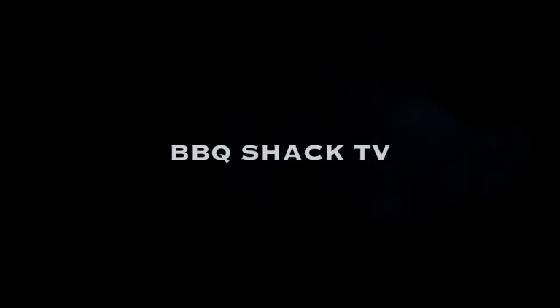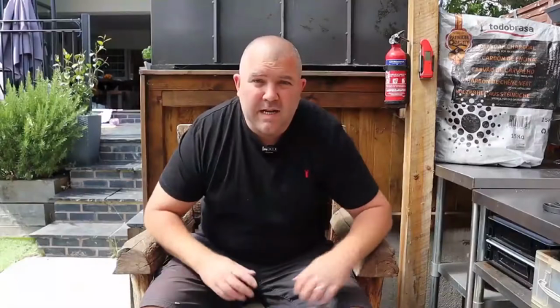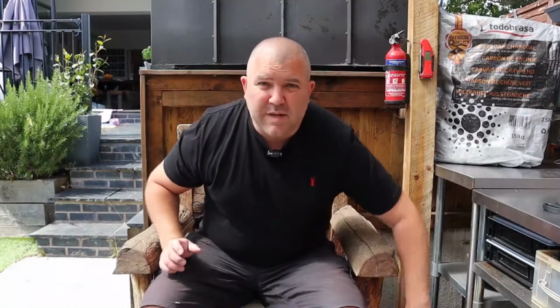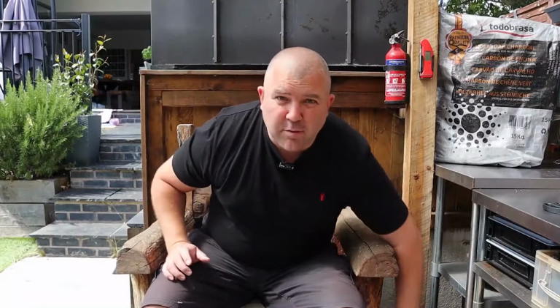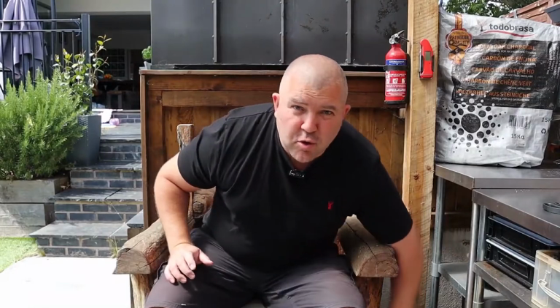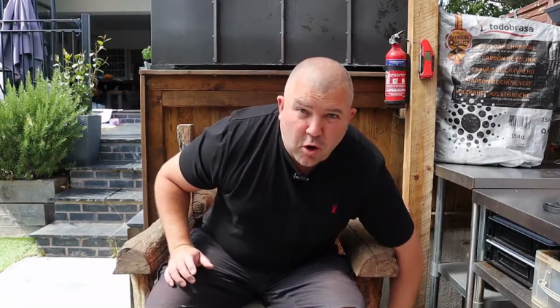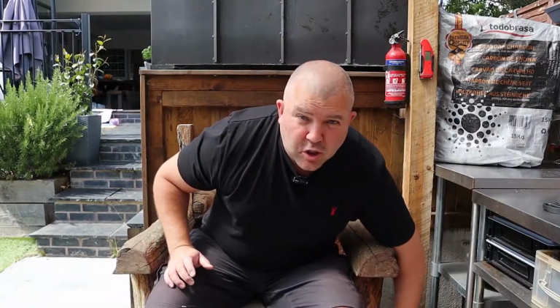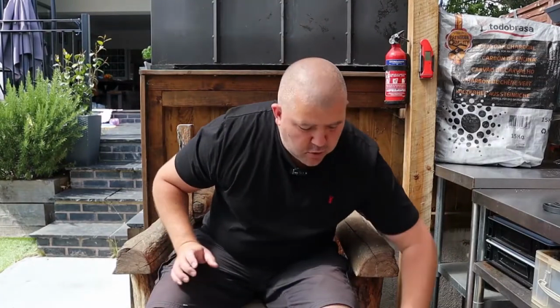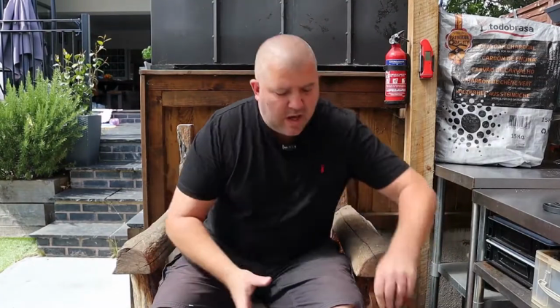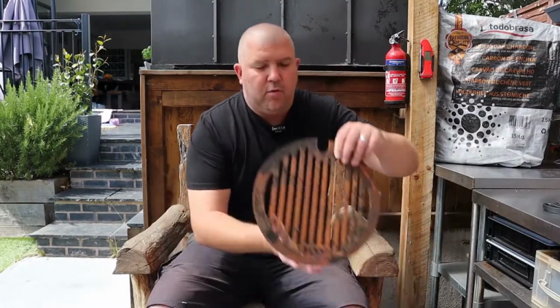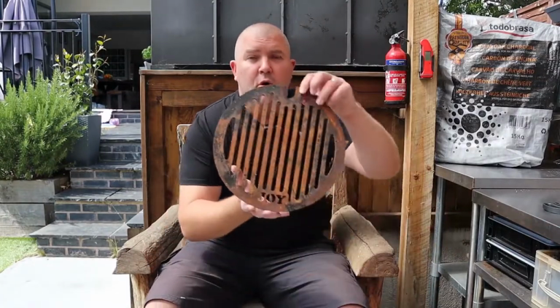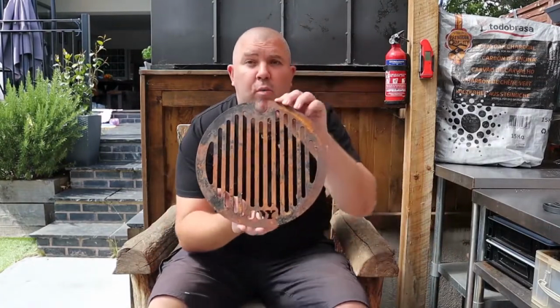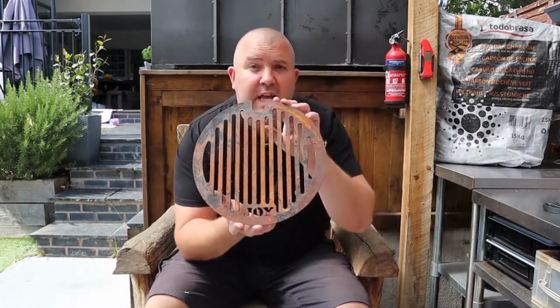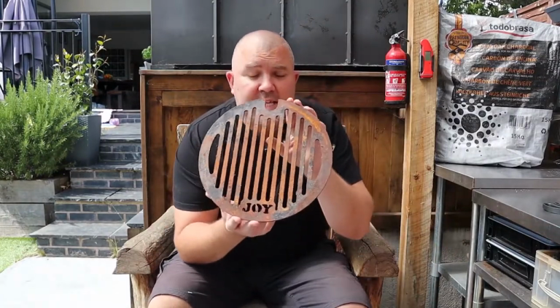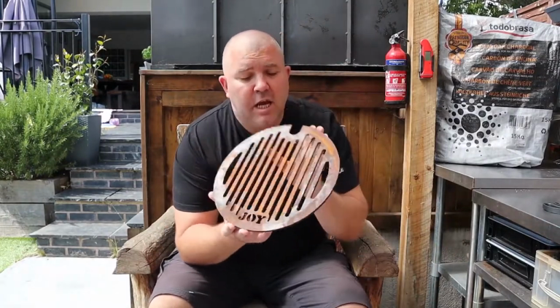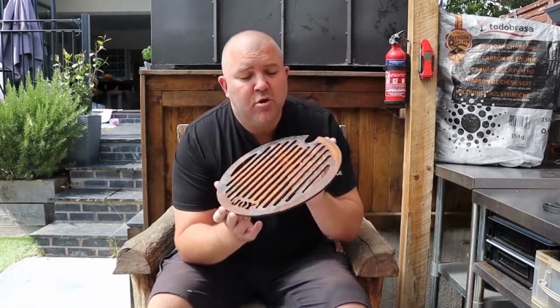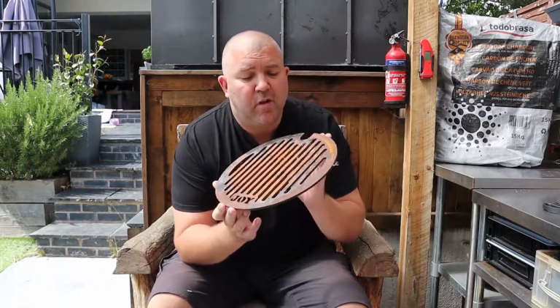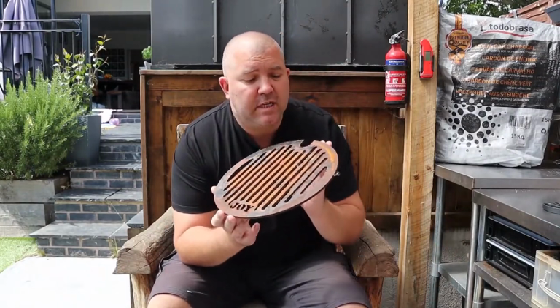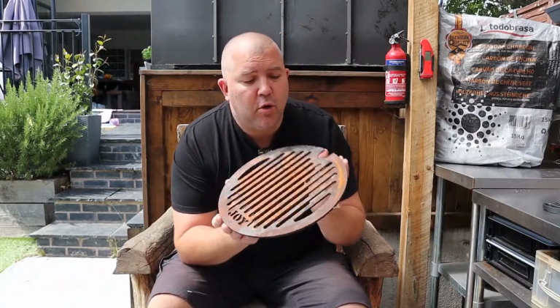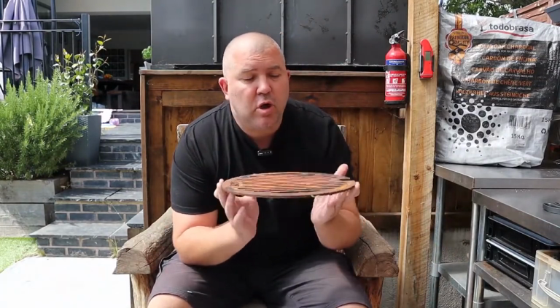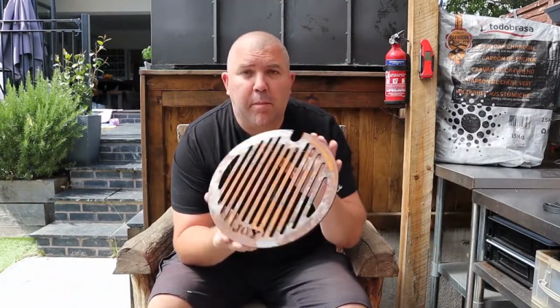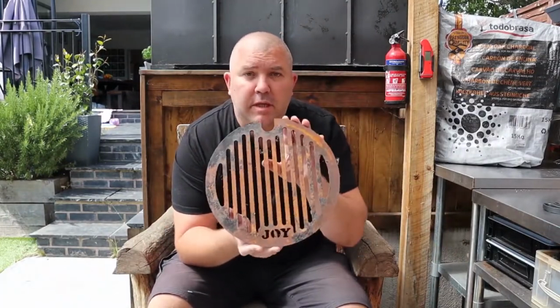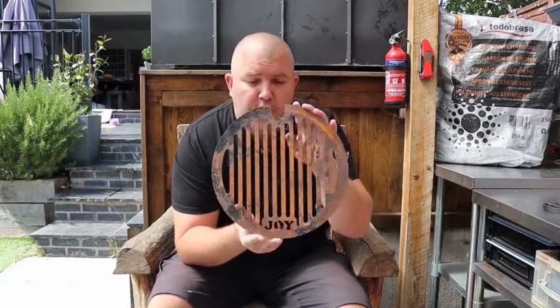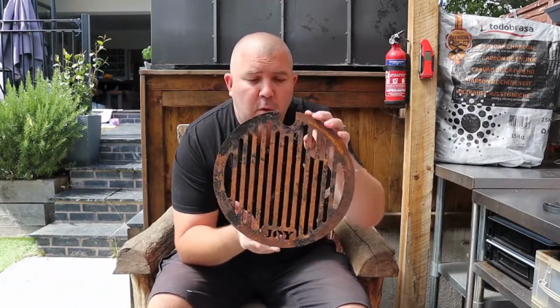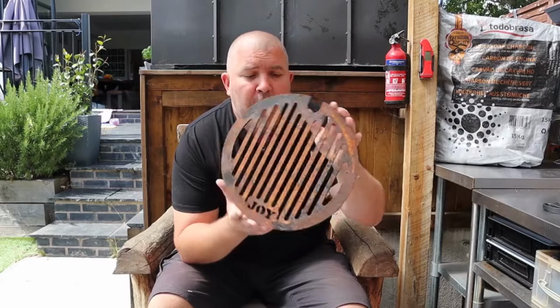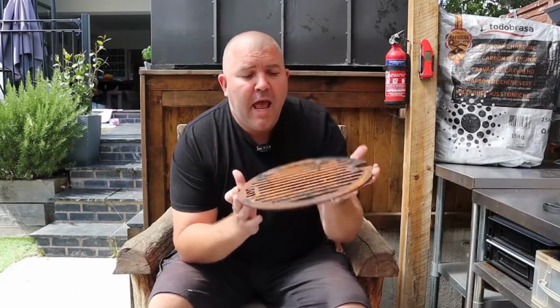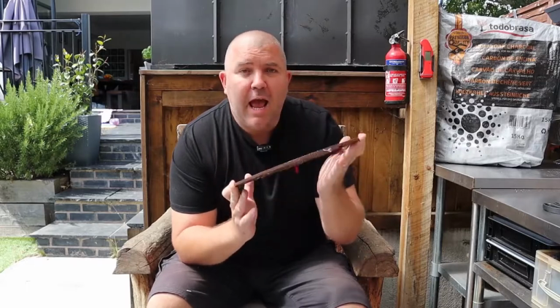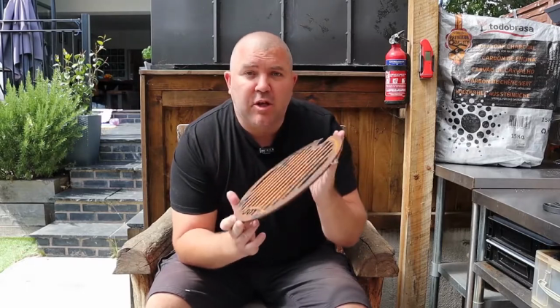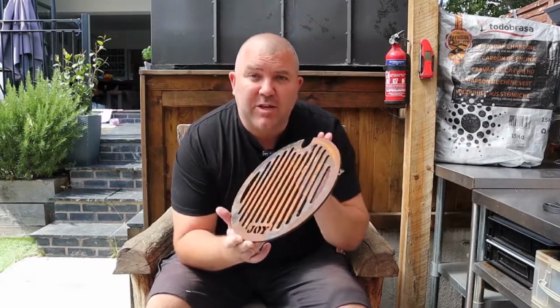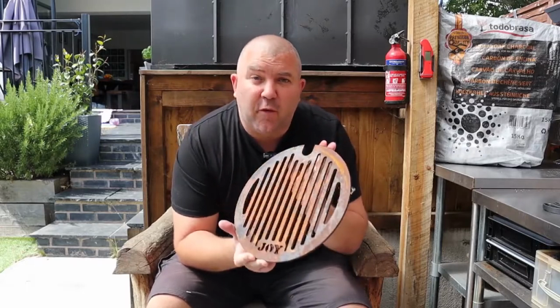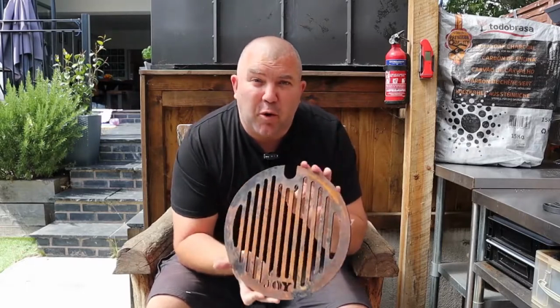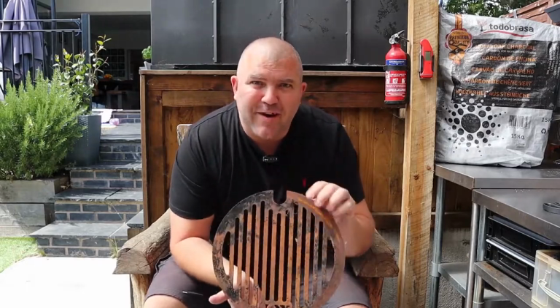In this week's how-to I'm going to show you how we take this rusty old carbon steel grill and return it to its former glory.